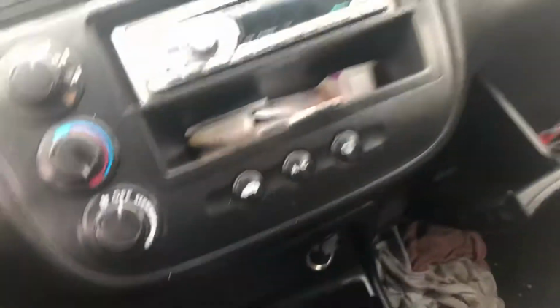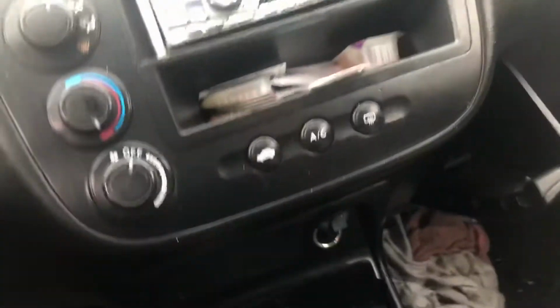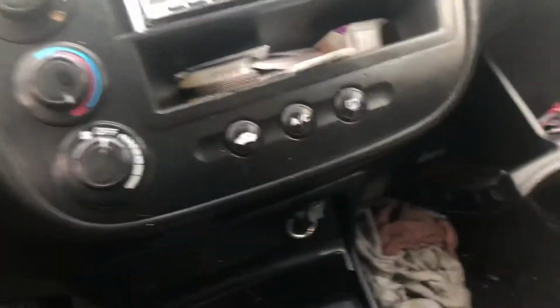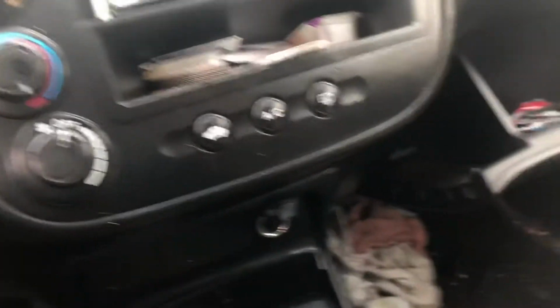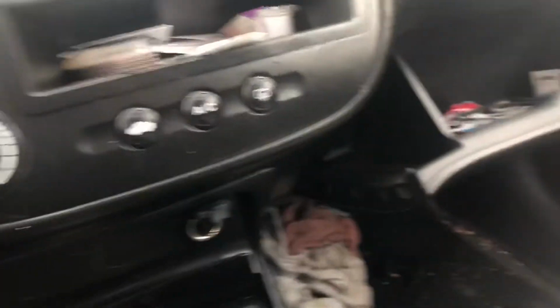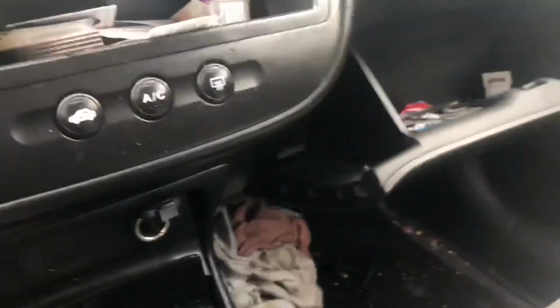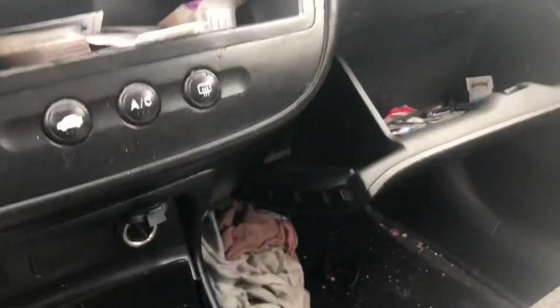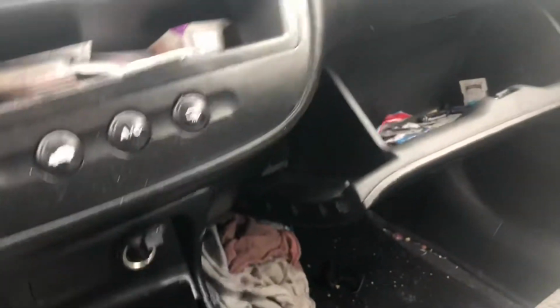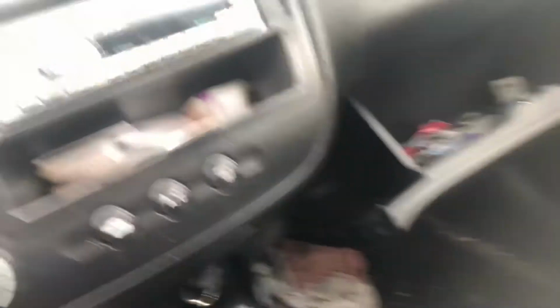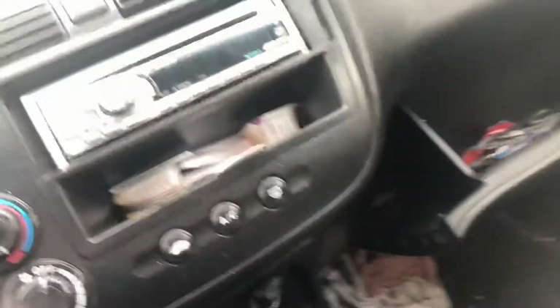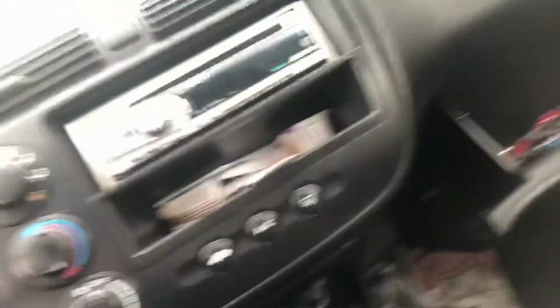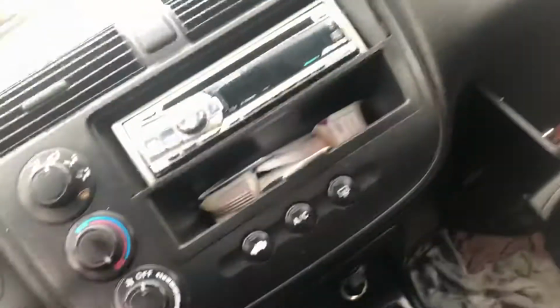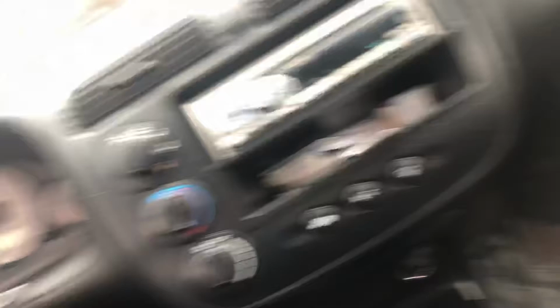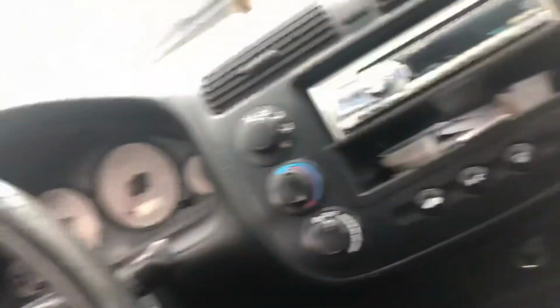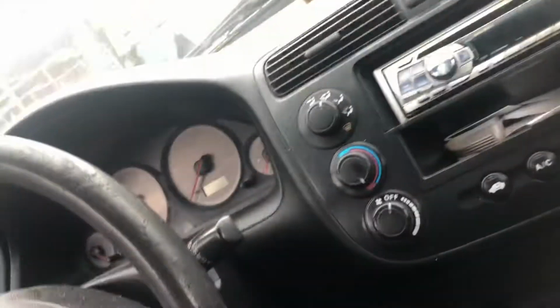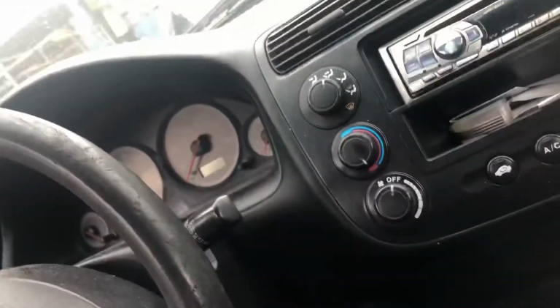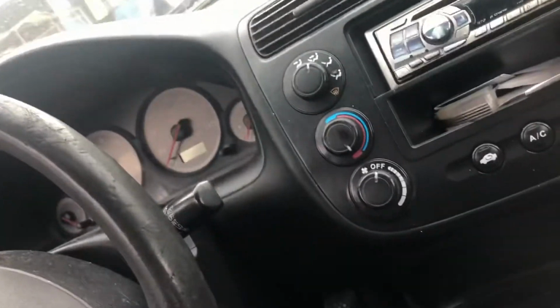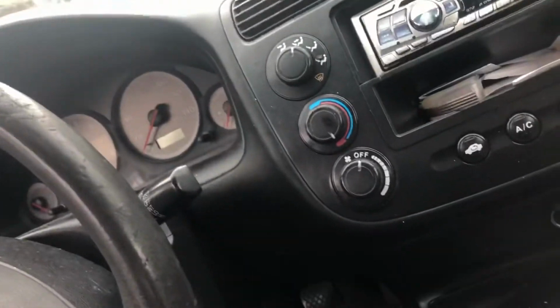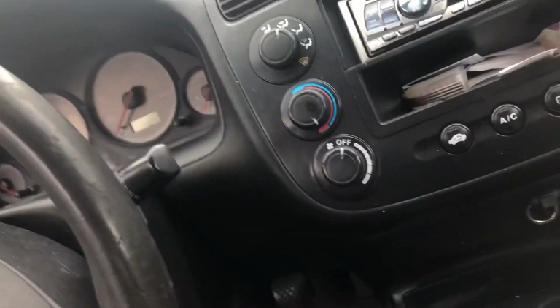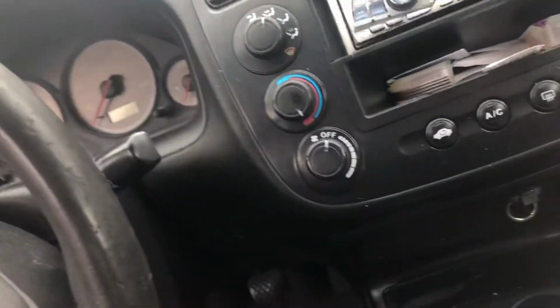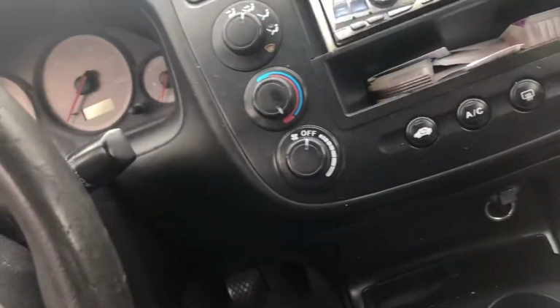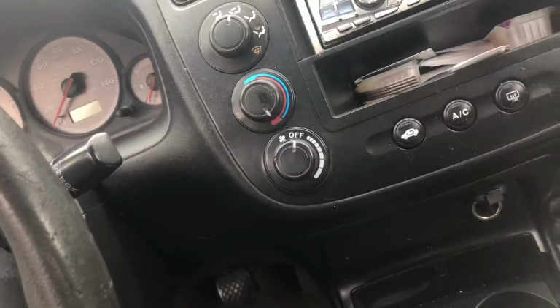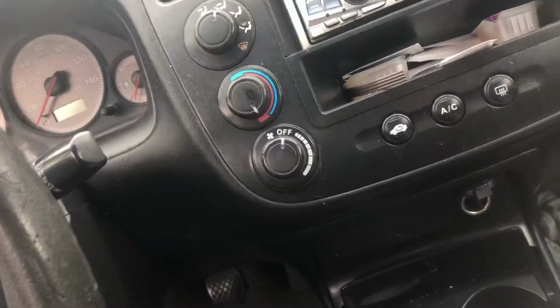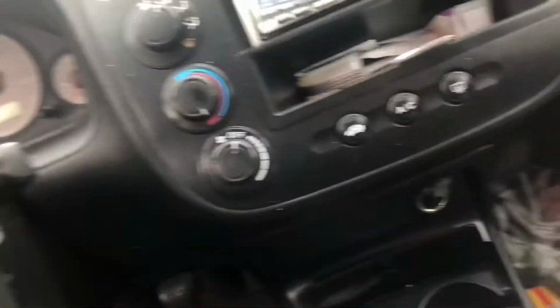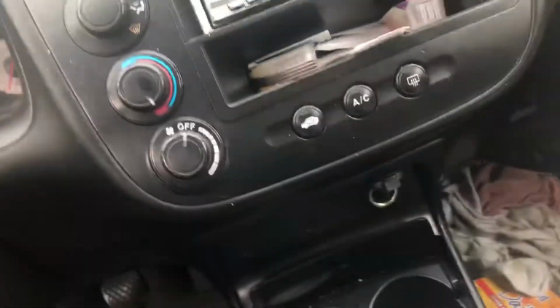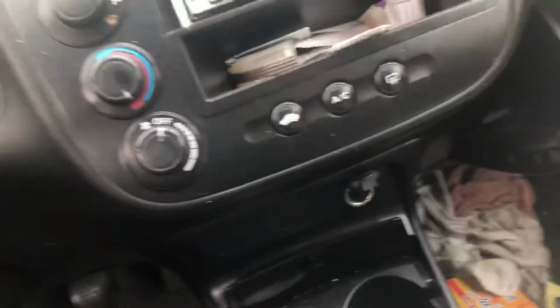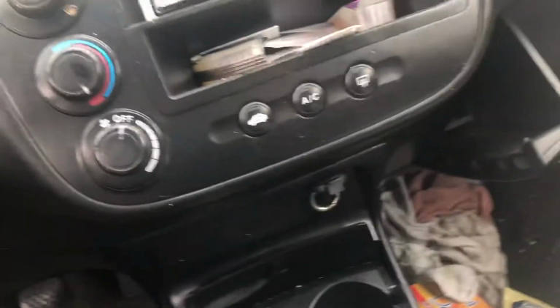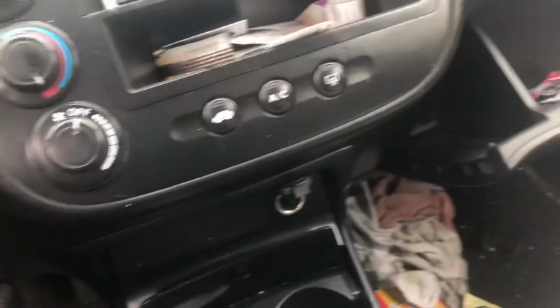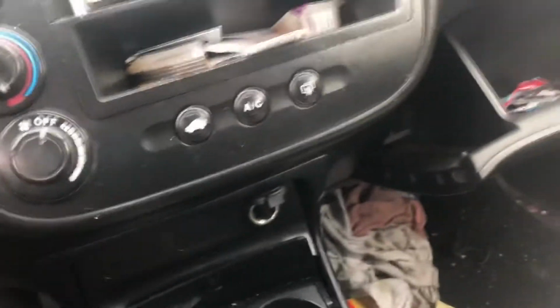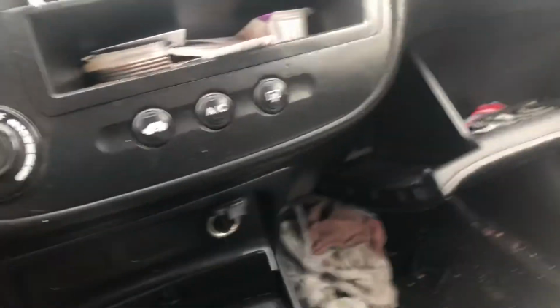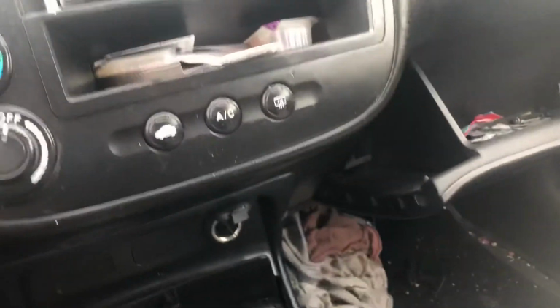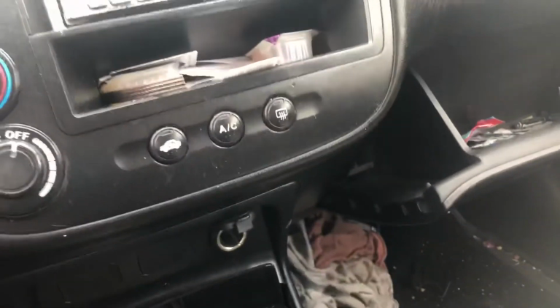Five-speed transmission. 2004 Honda Civic coupe.